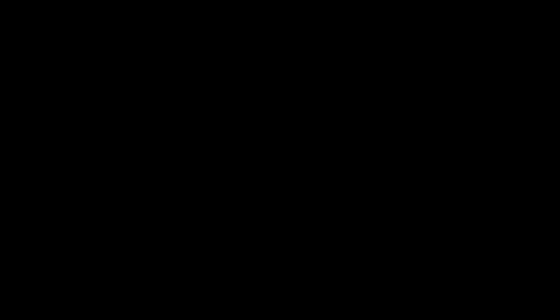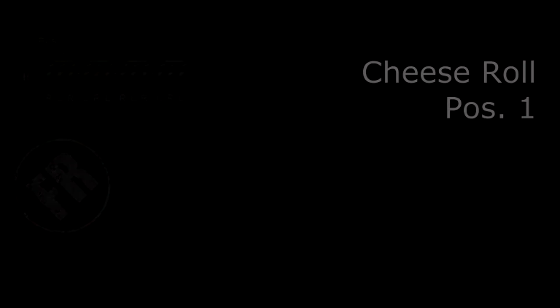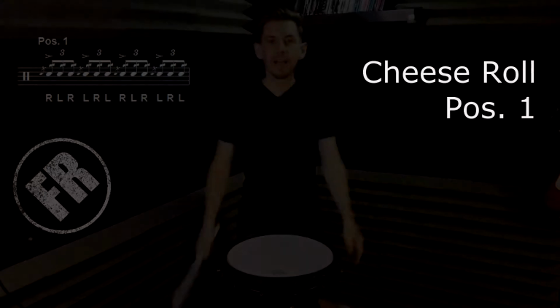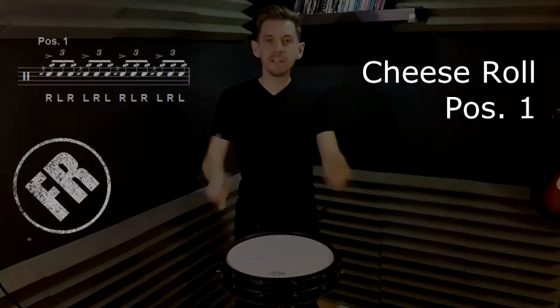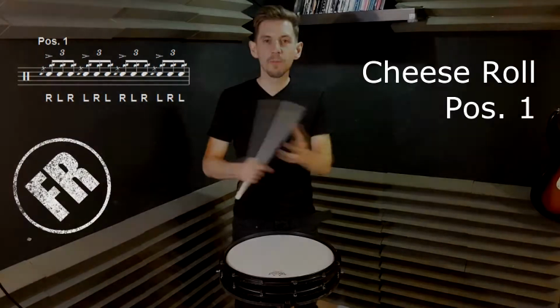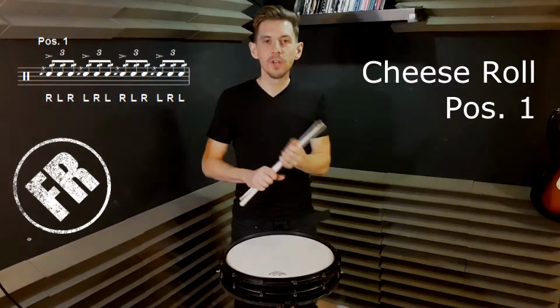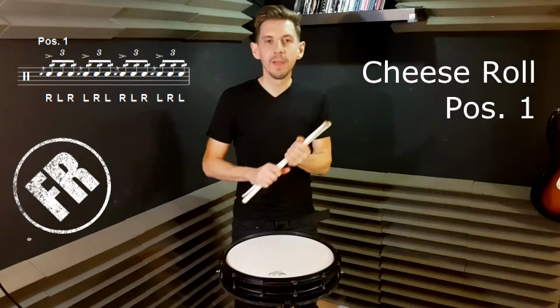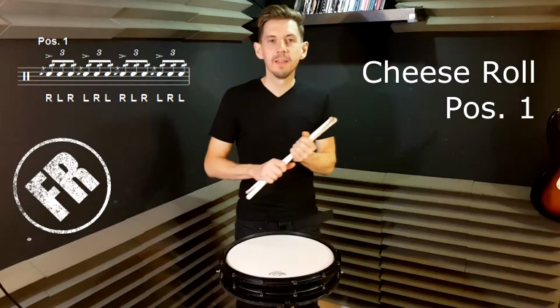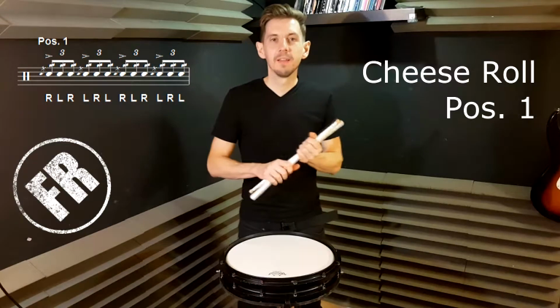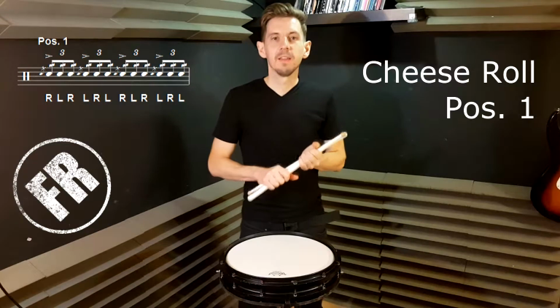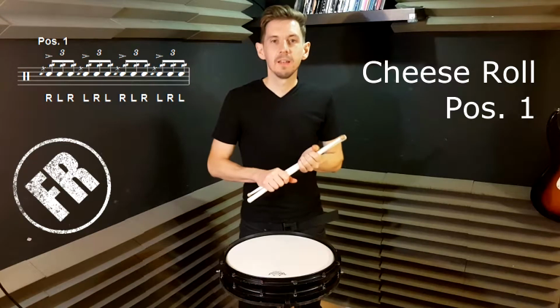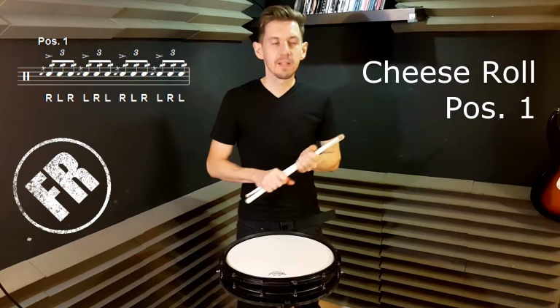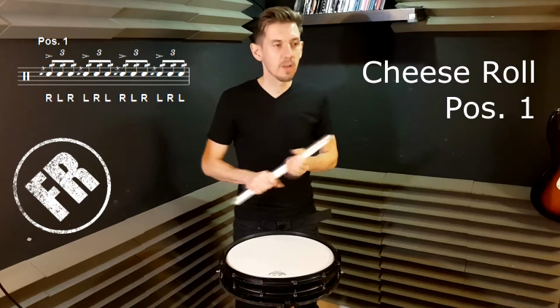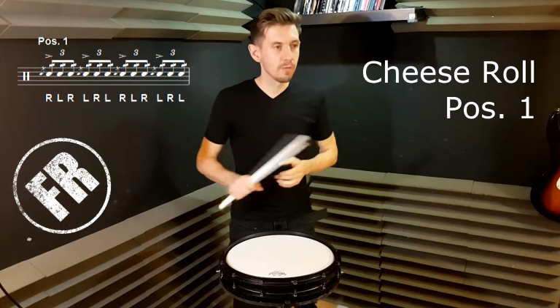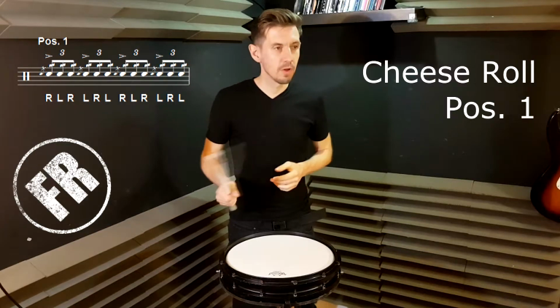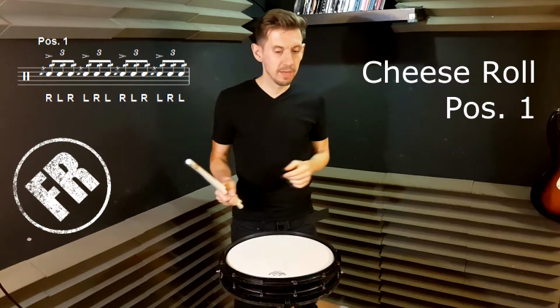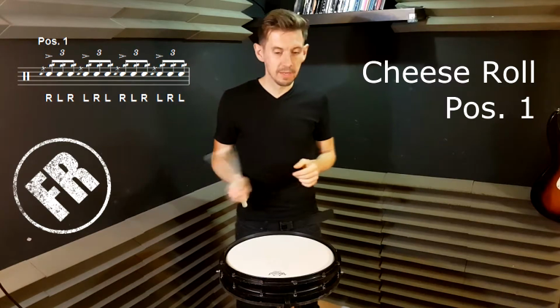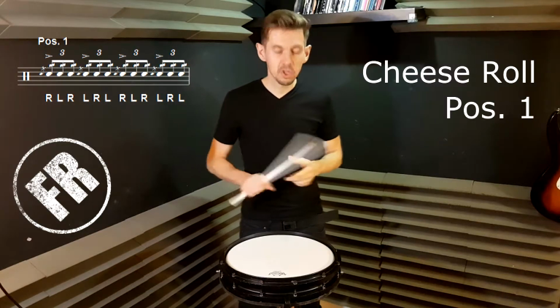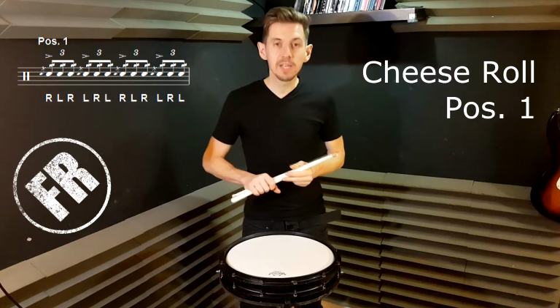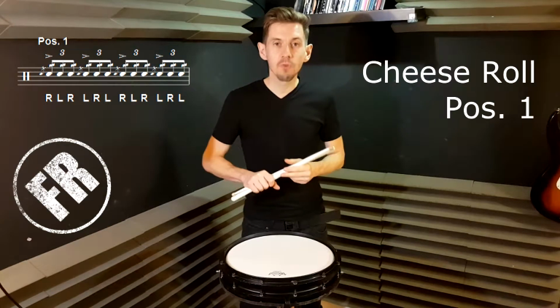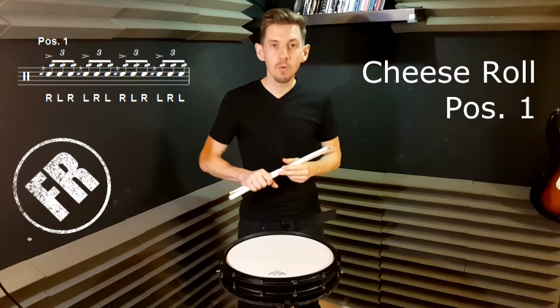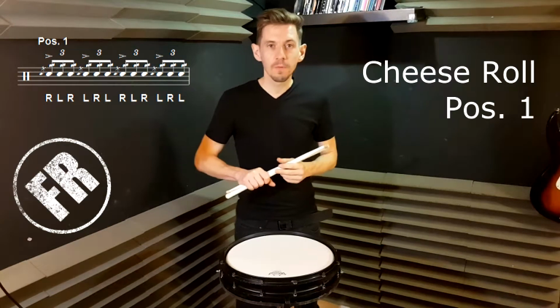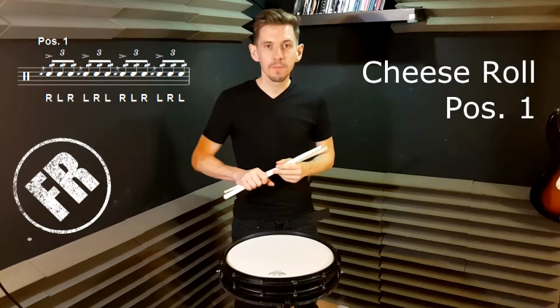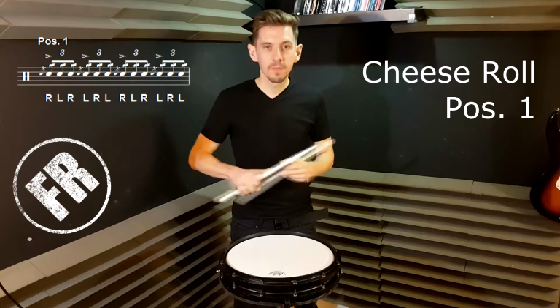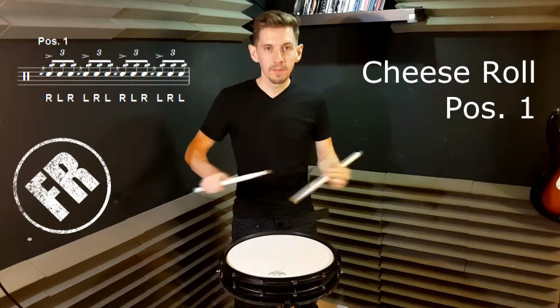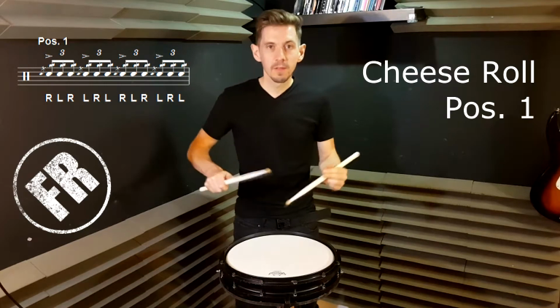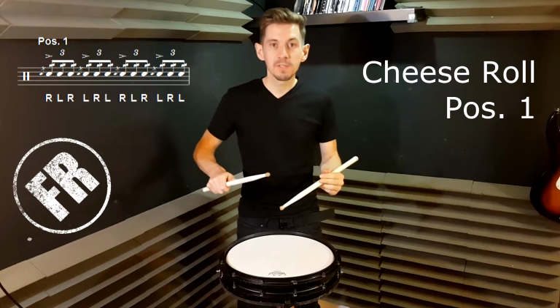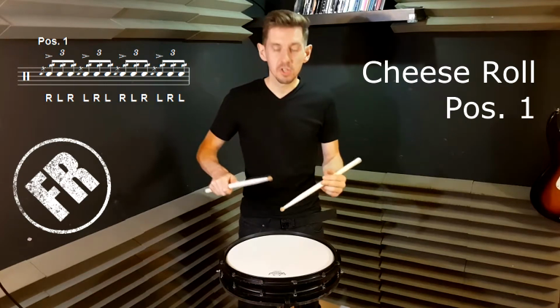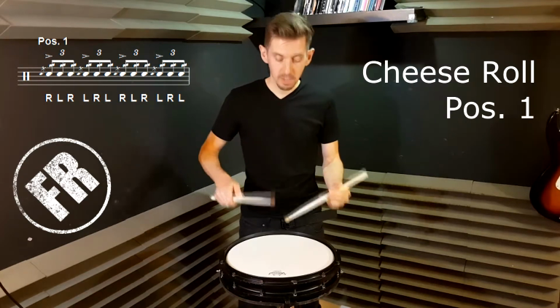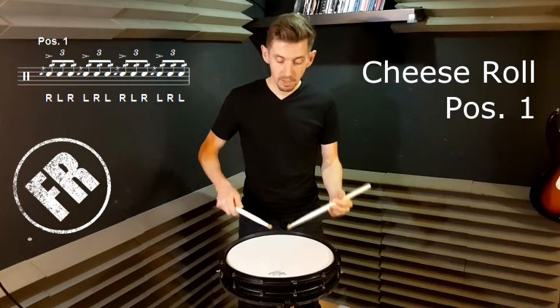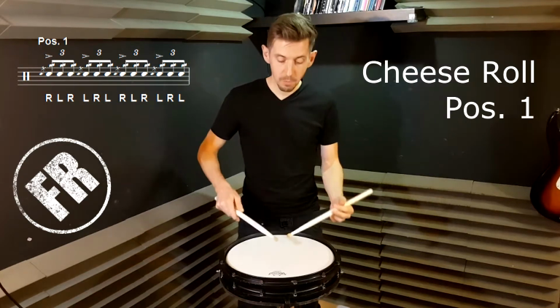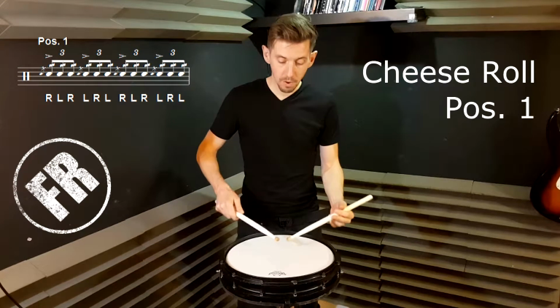Okay, how's everyone doing? Next up we've got the cheese roll, position number one.